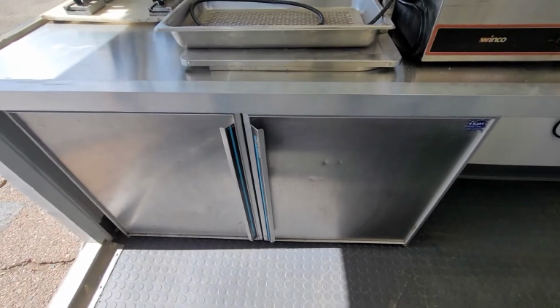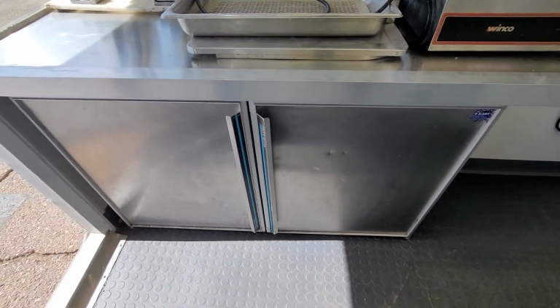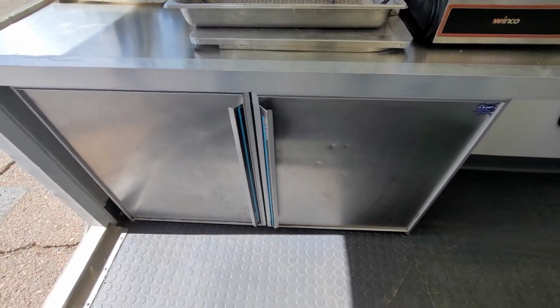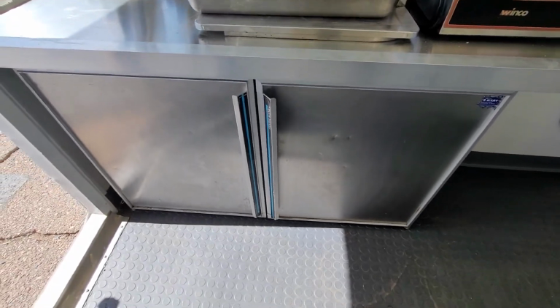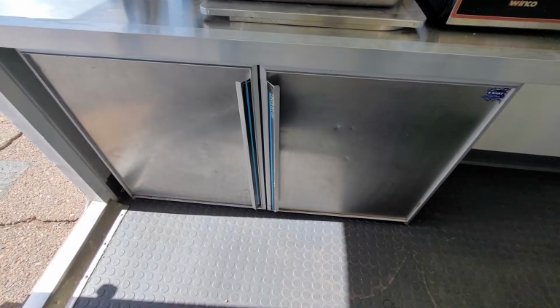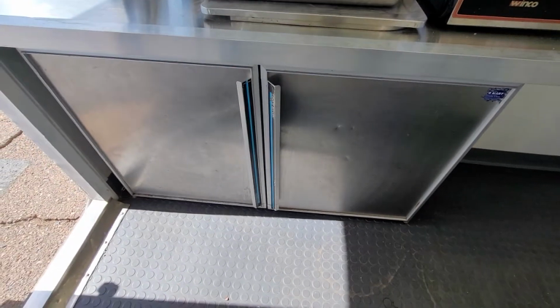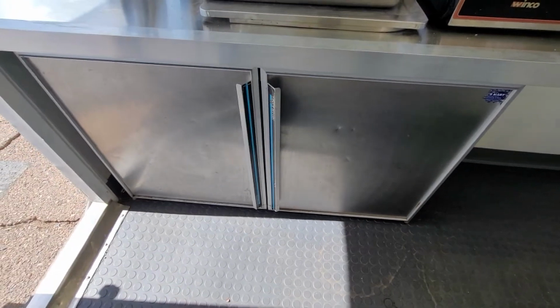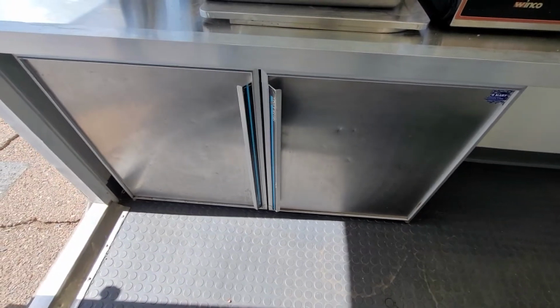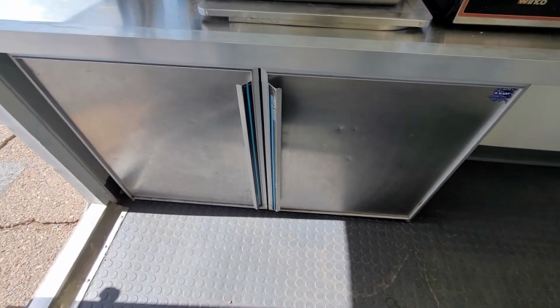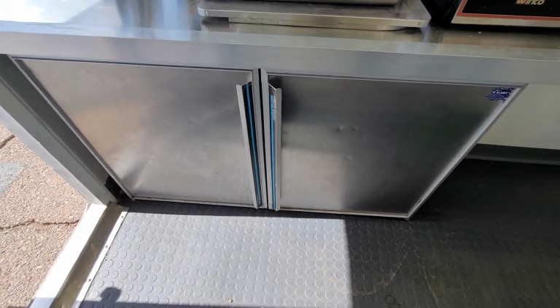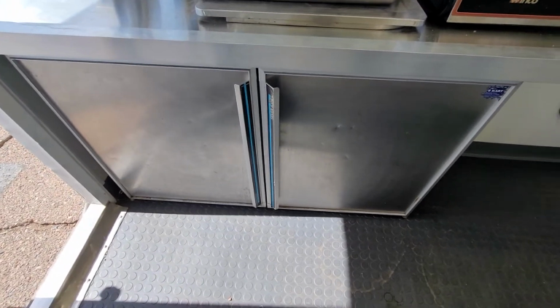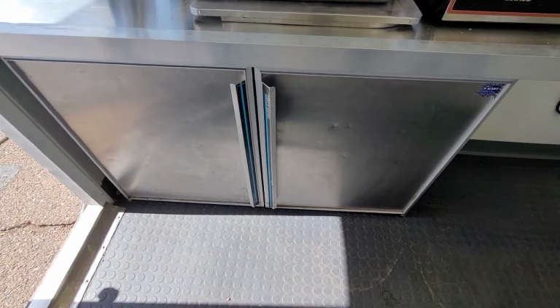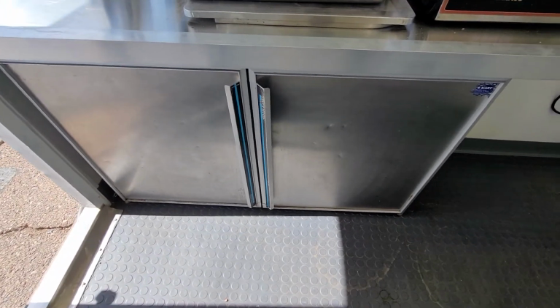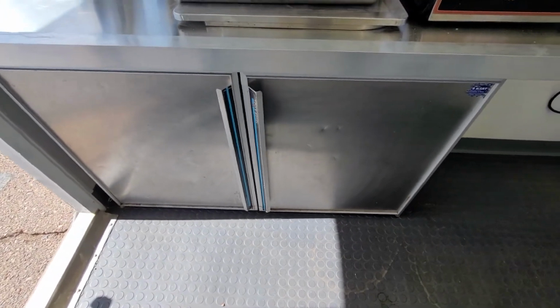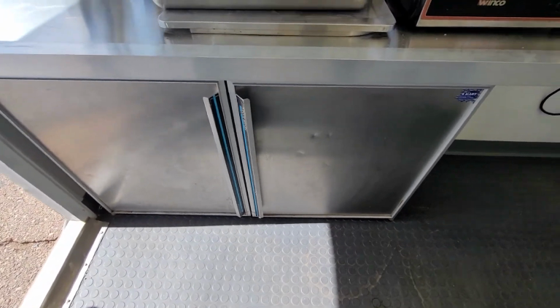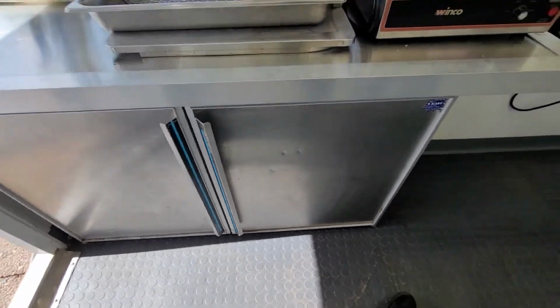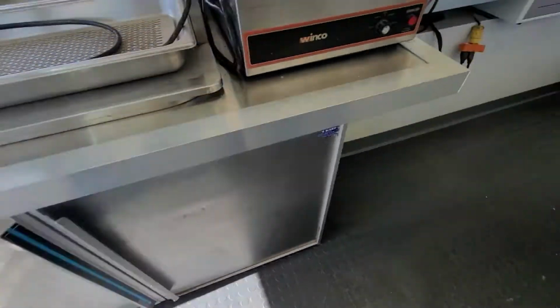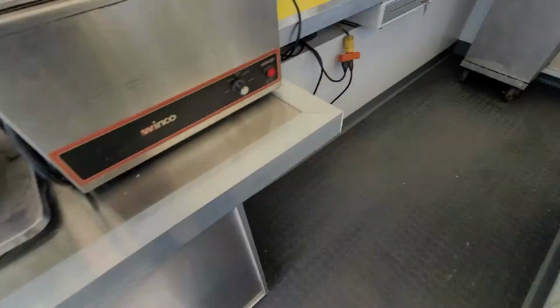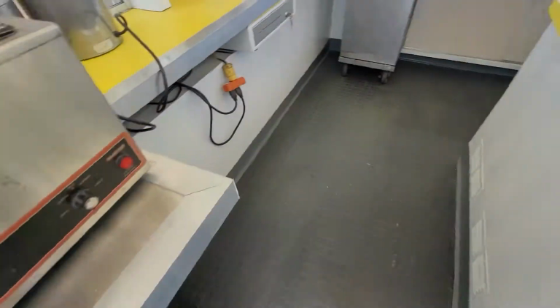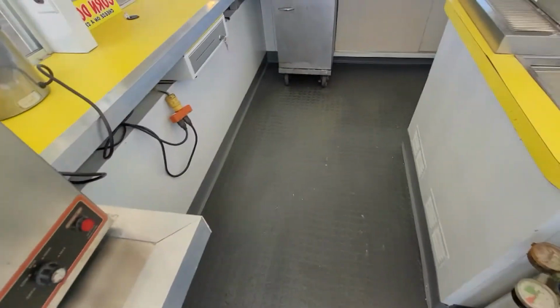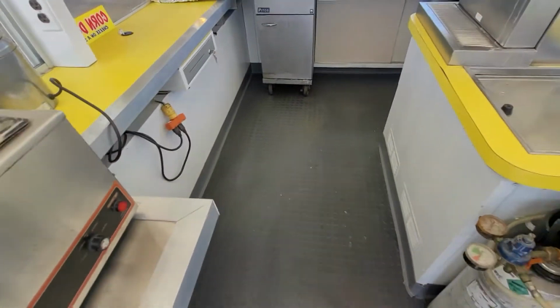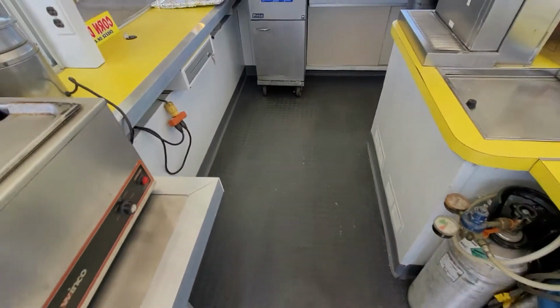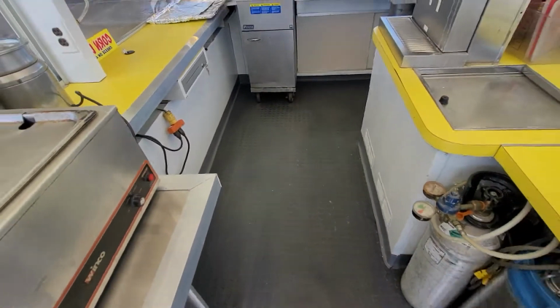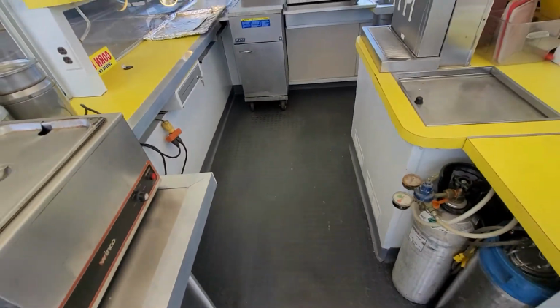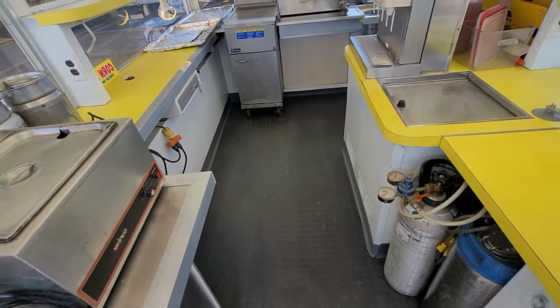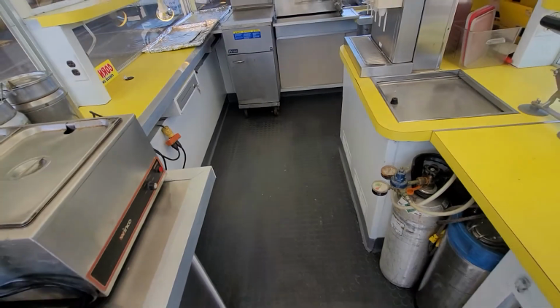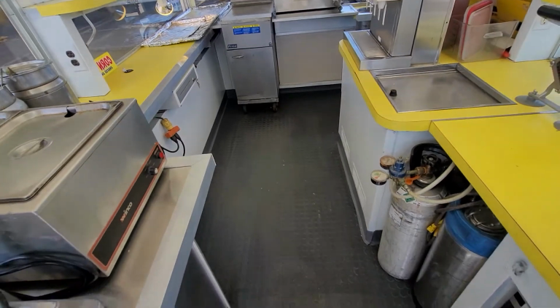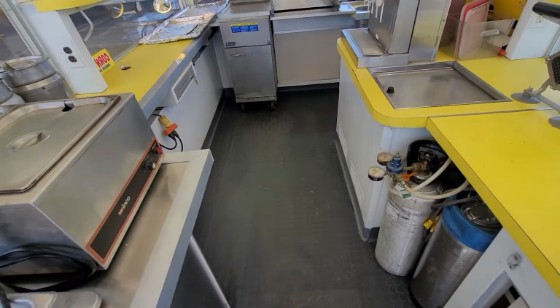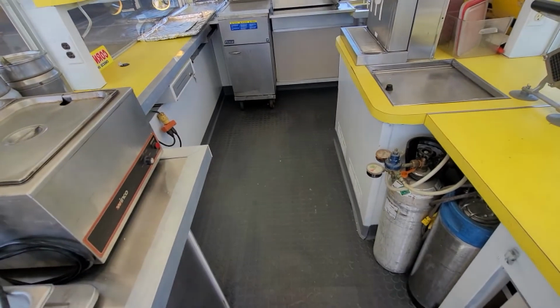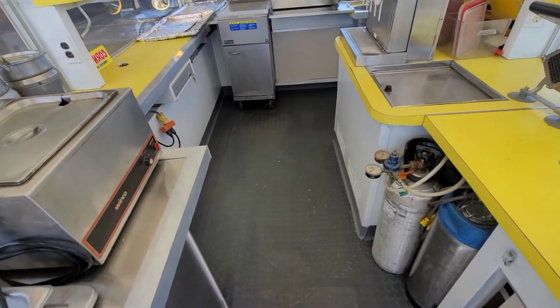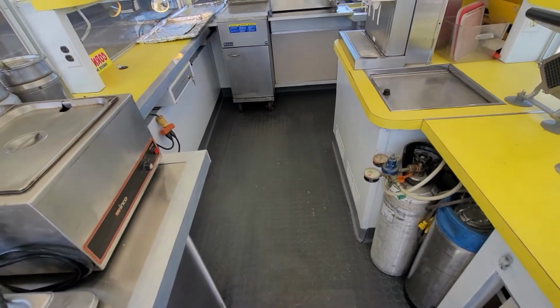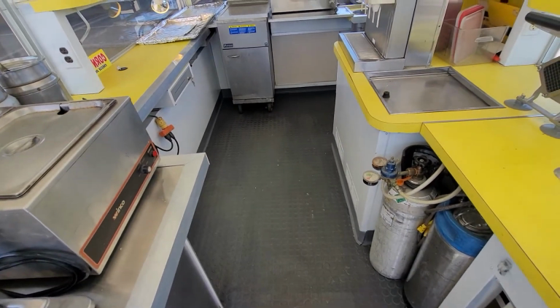There's a Silver King undercounter refrigerator here. The floor has just been replaced.